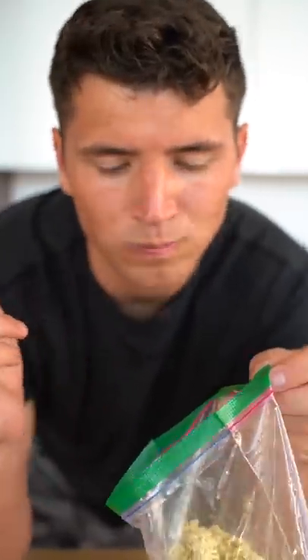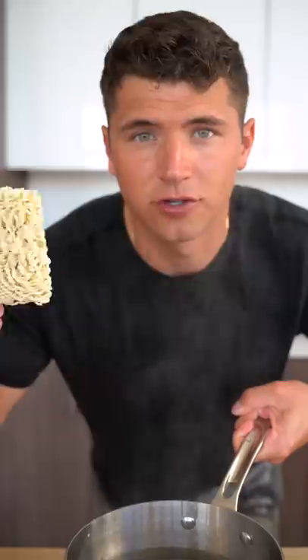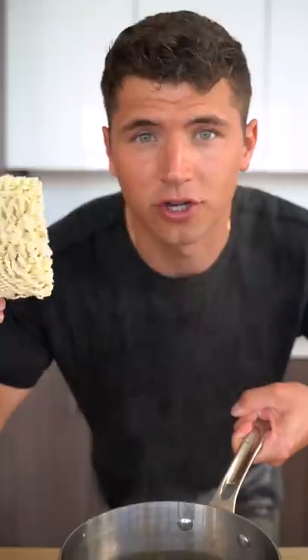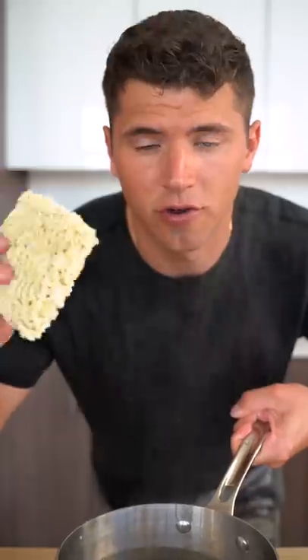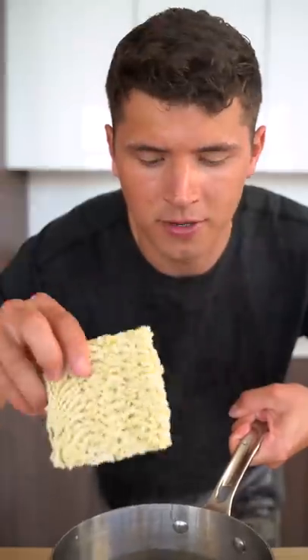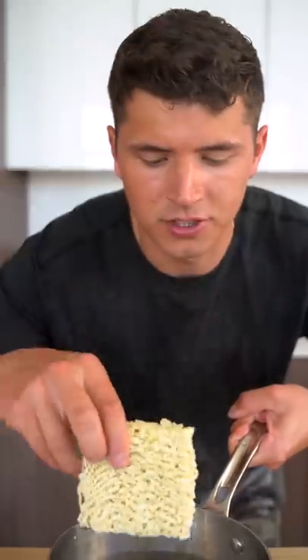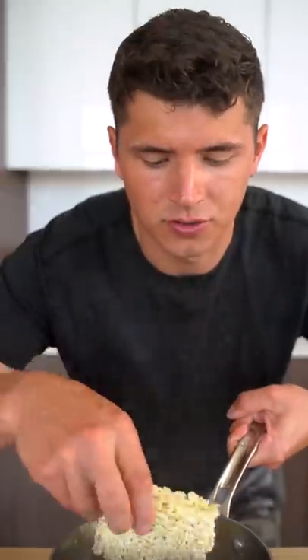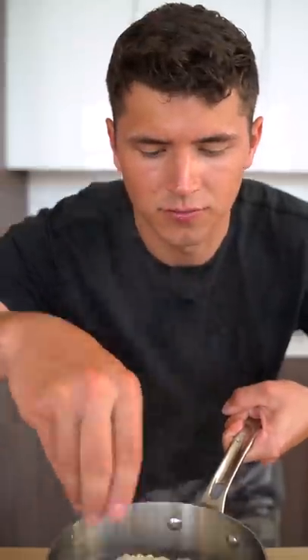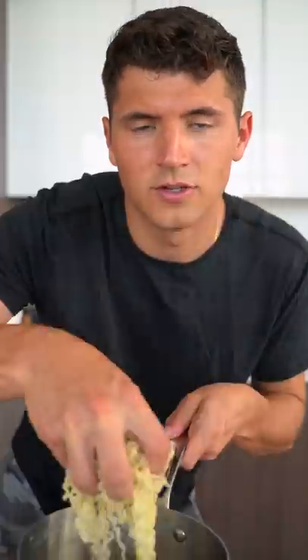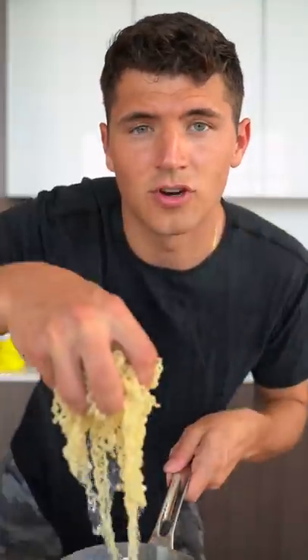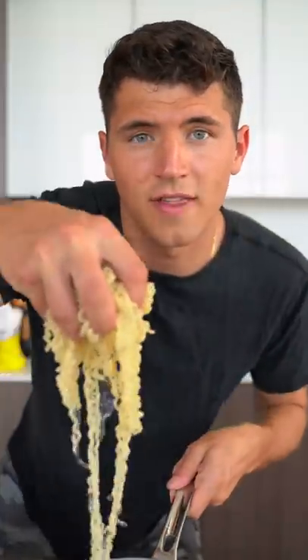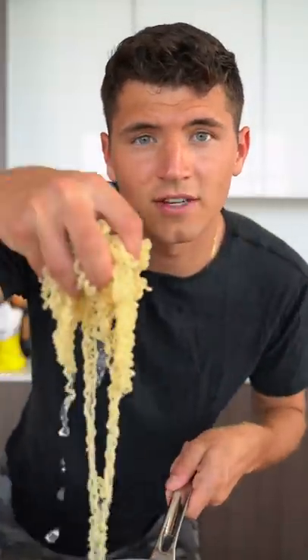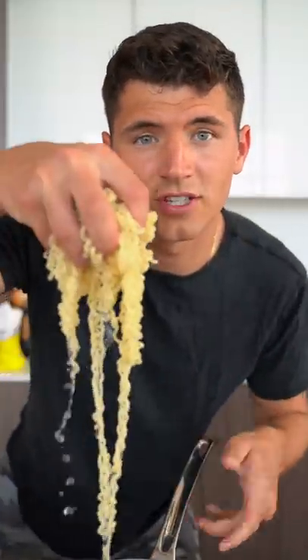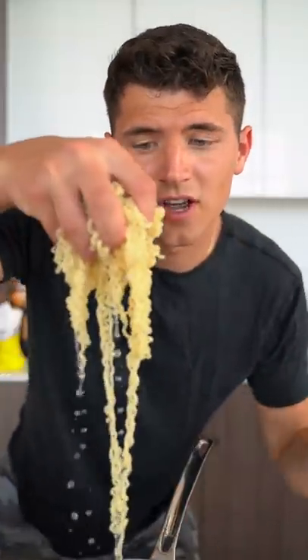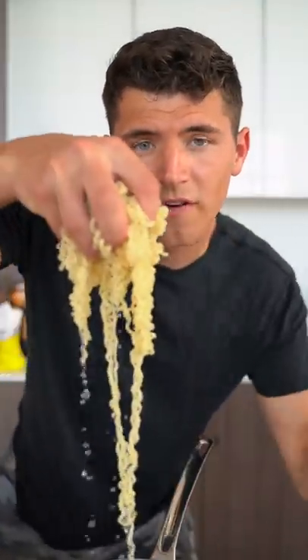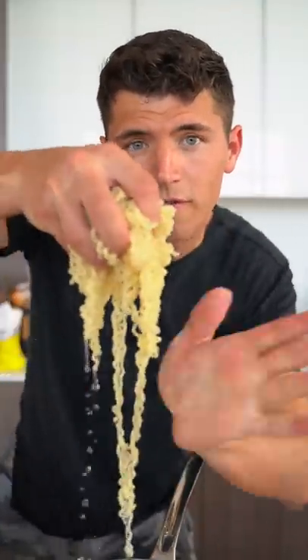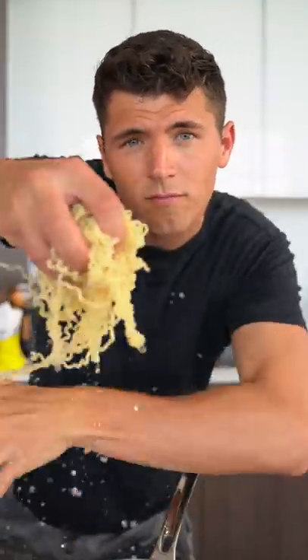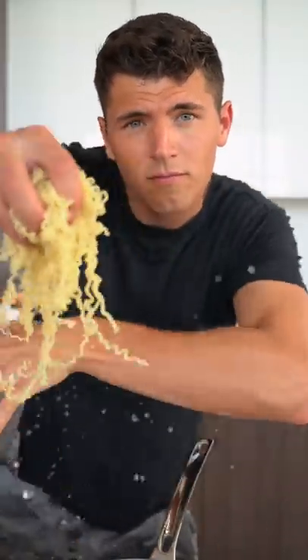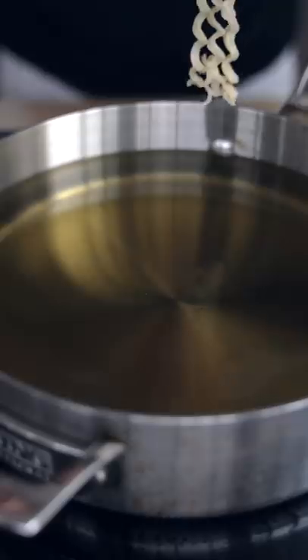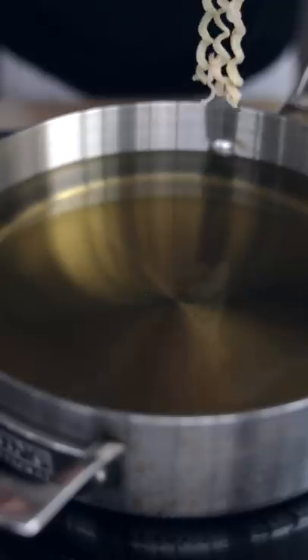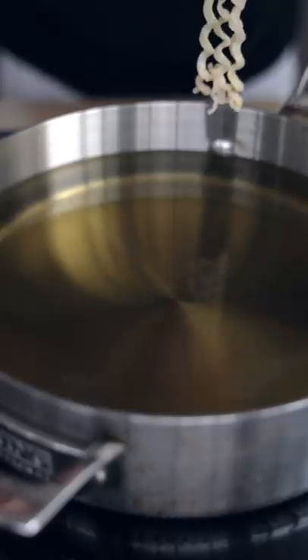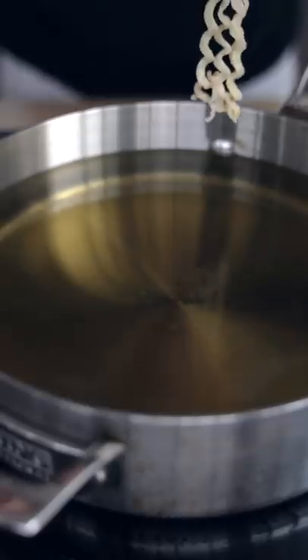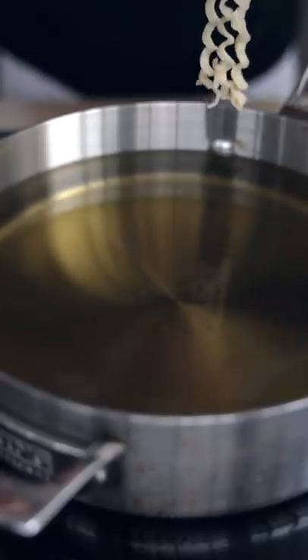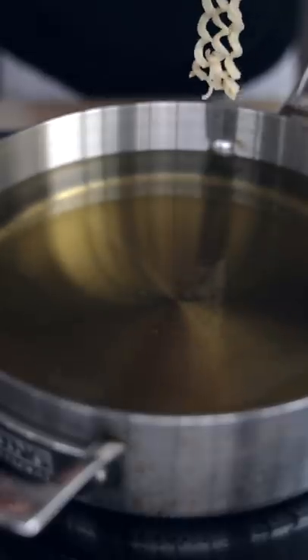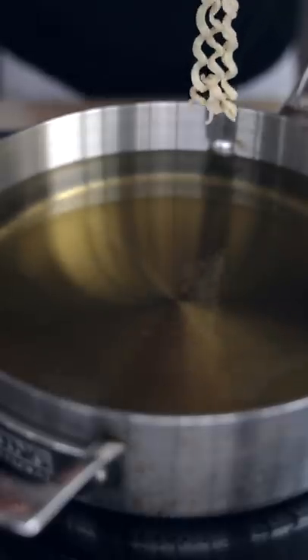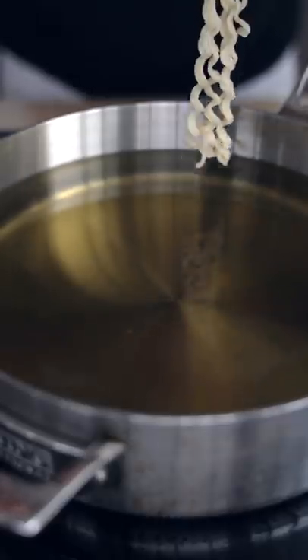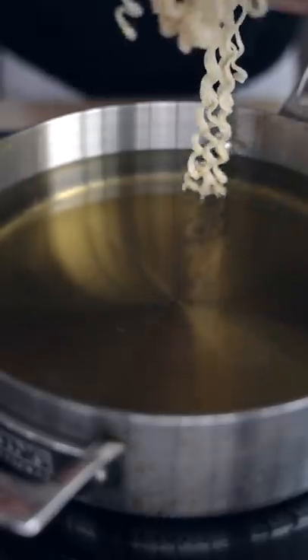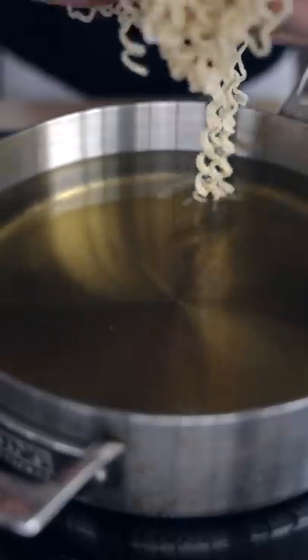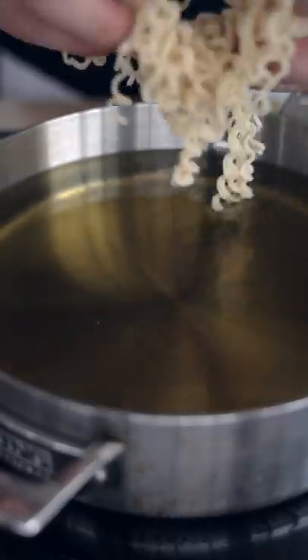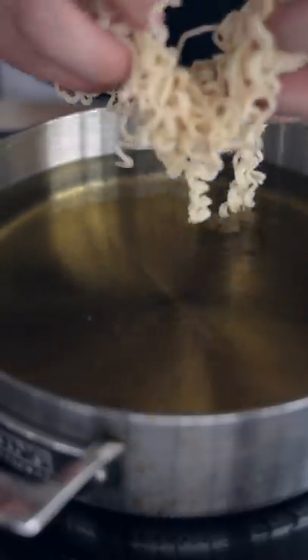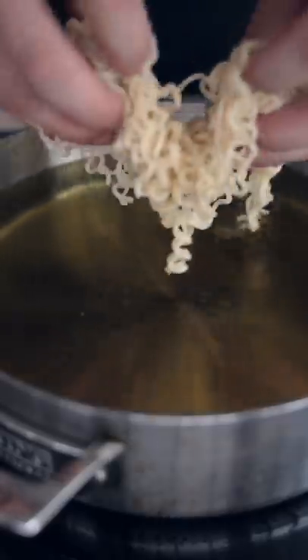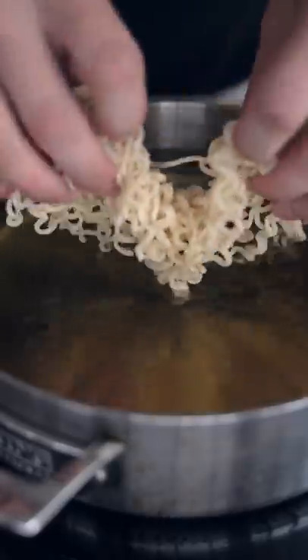First, cook your ramen as usual, then dry that shiz off. In 350 degree oil, start layering your noodles.